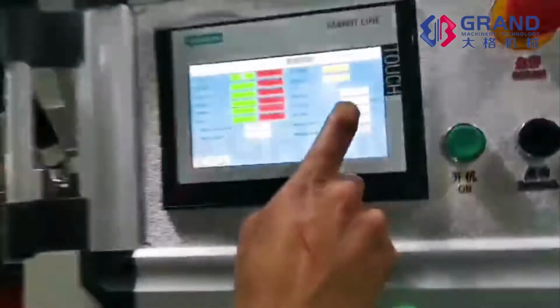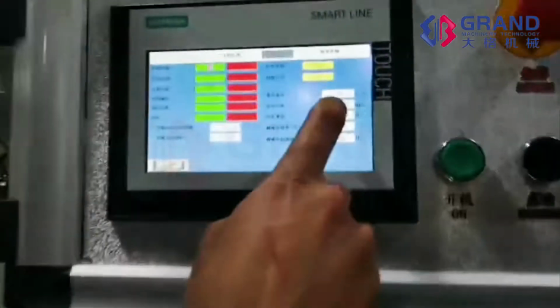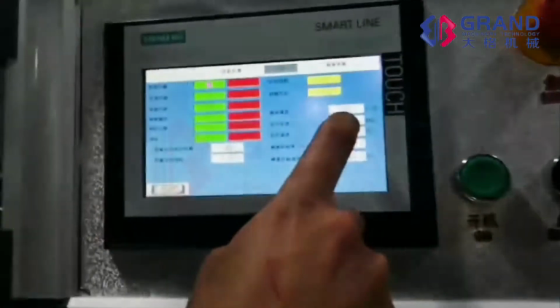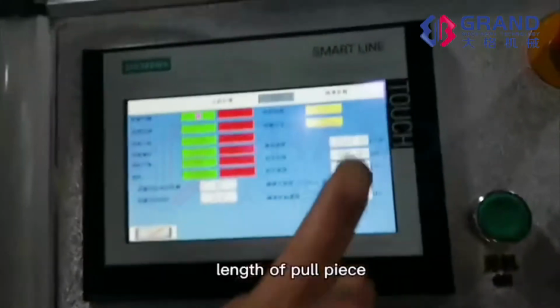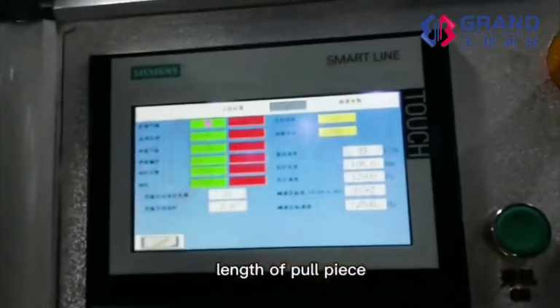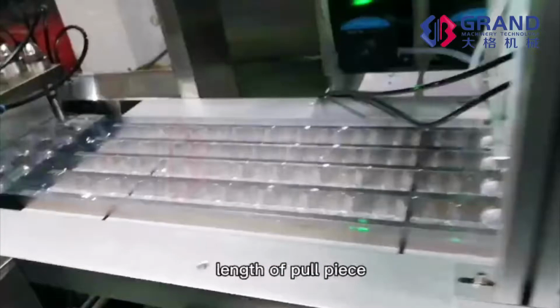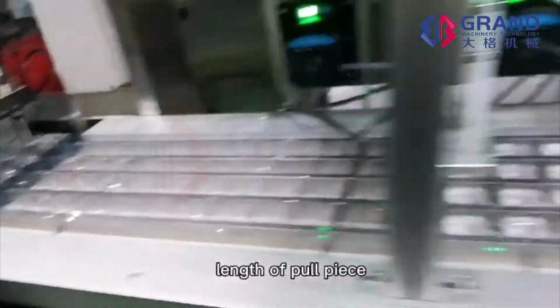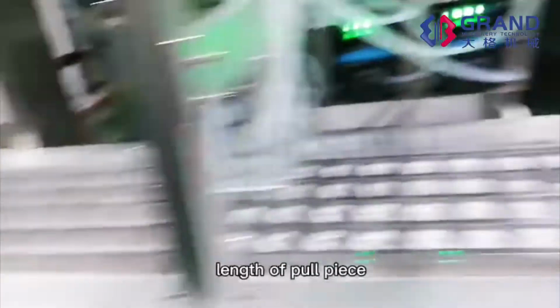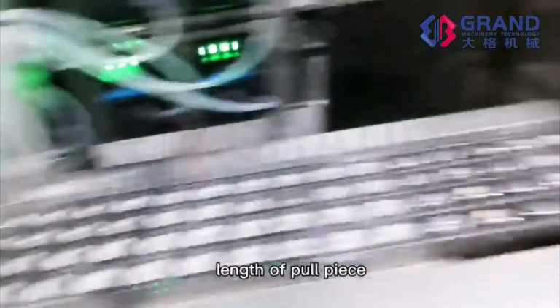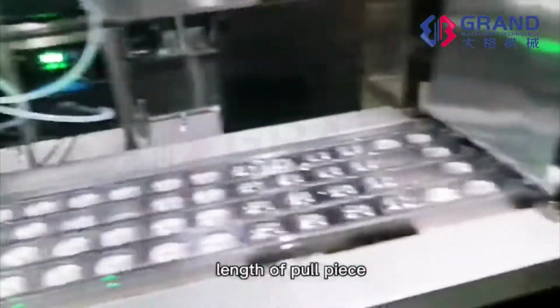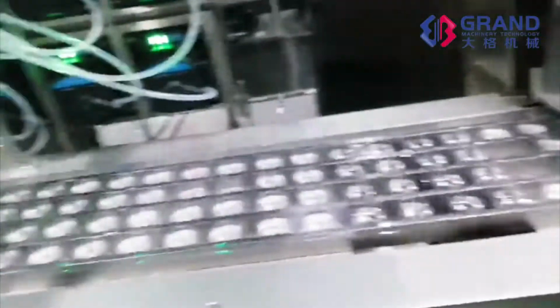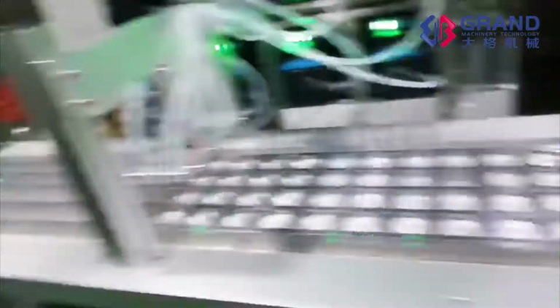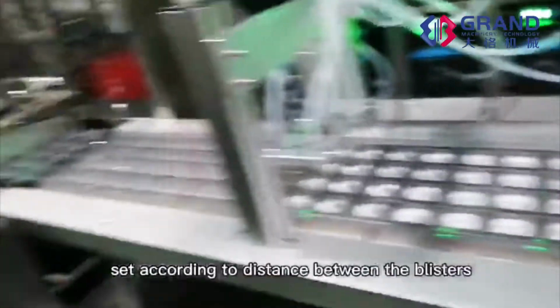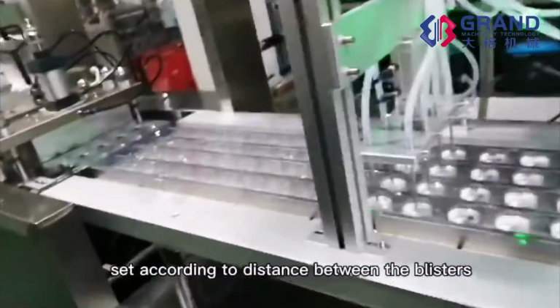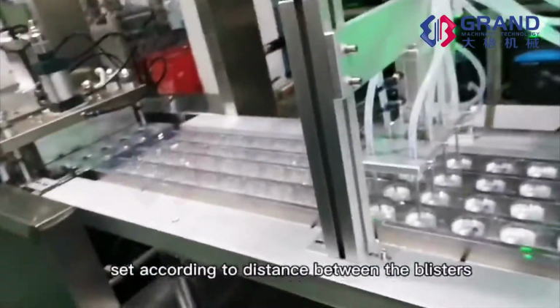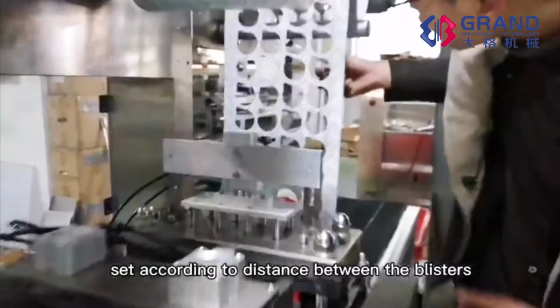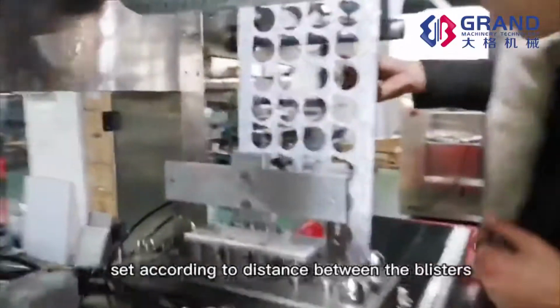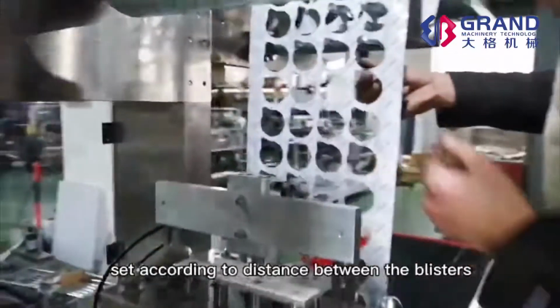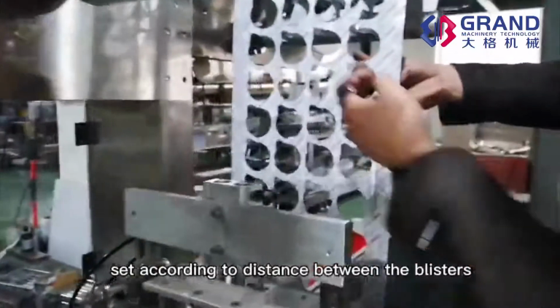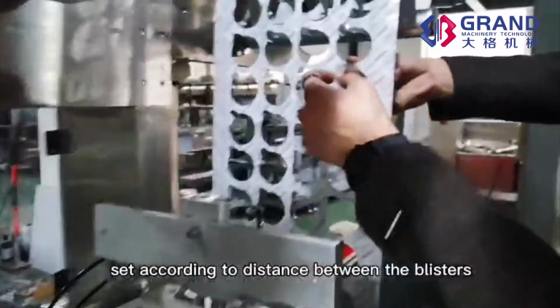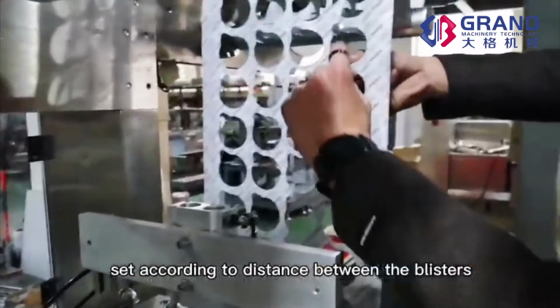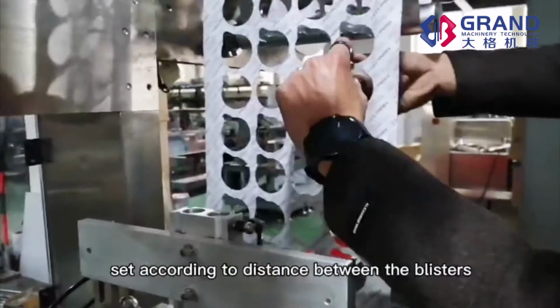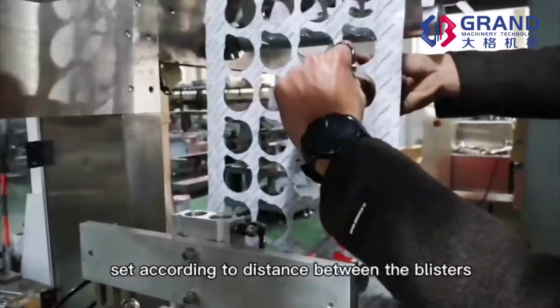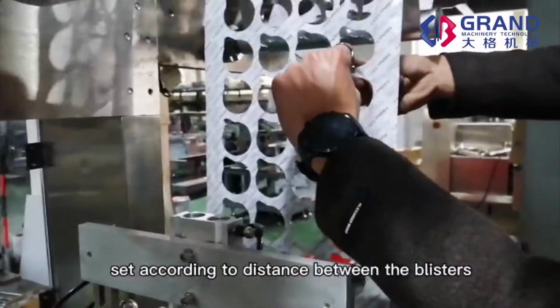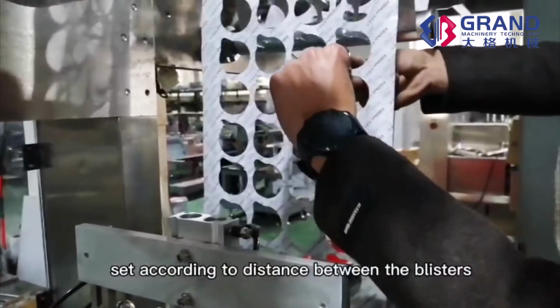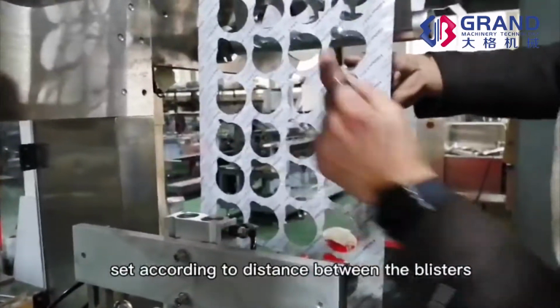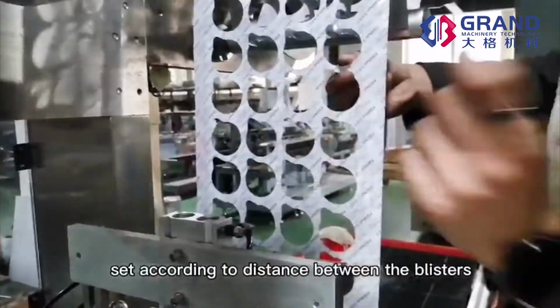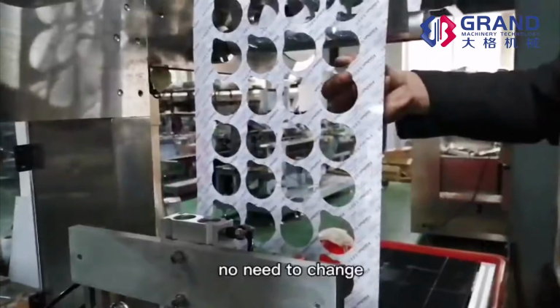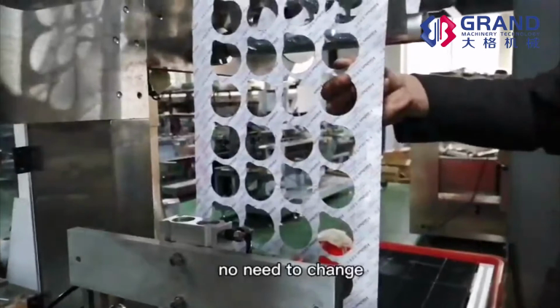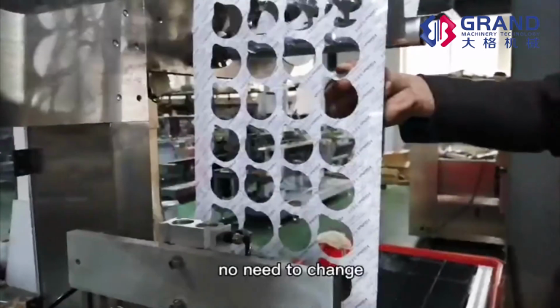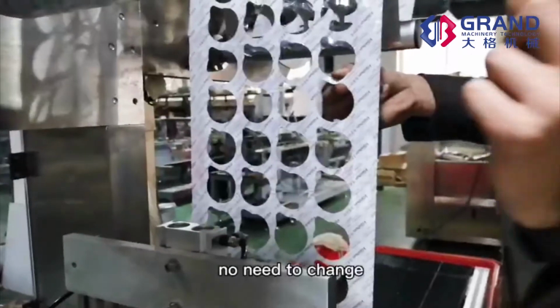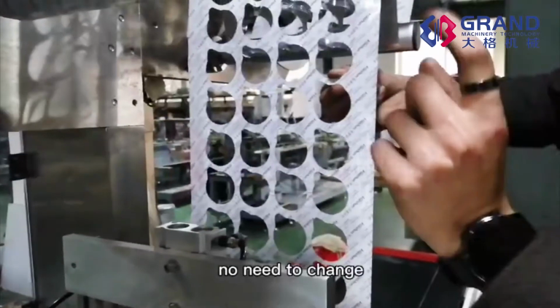Length of pull piece: set according to the distance between blisters. No need to change.